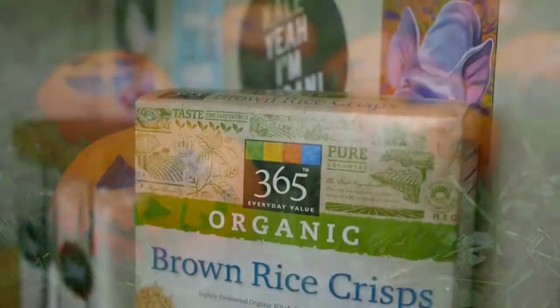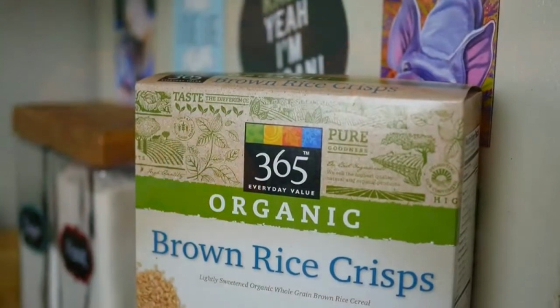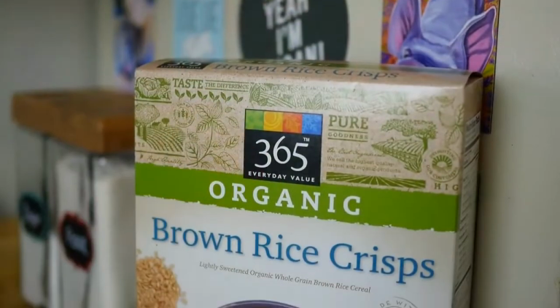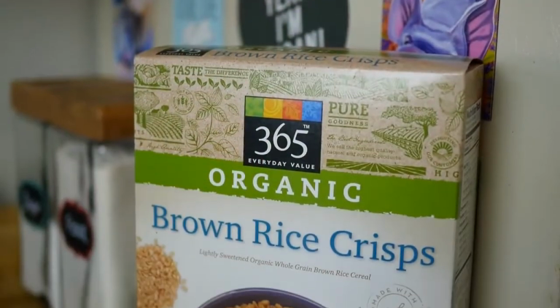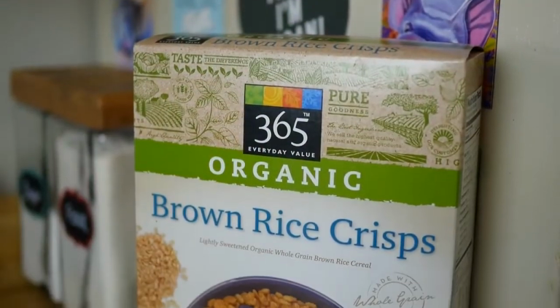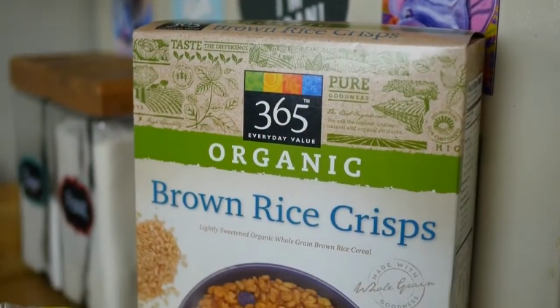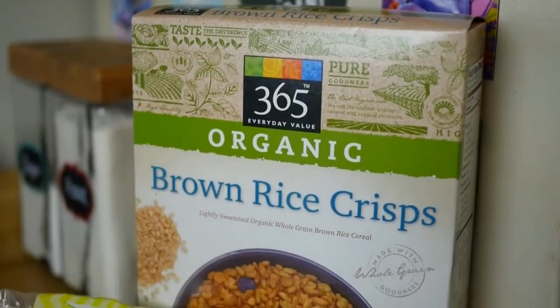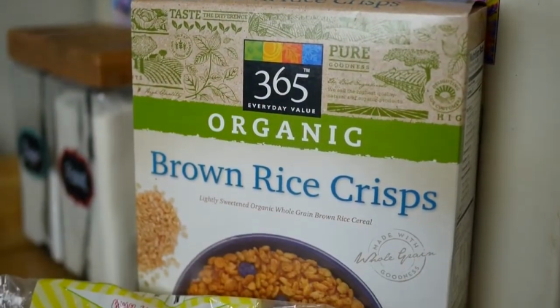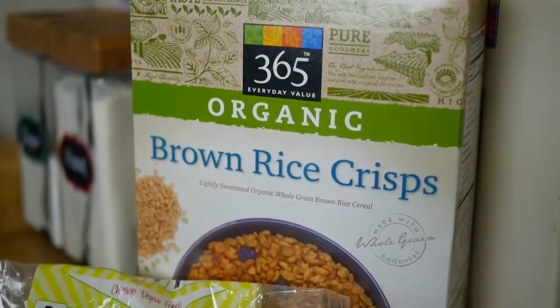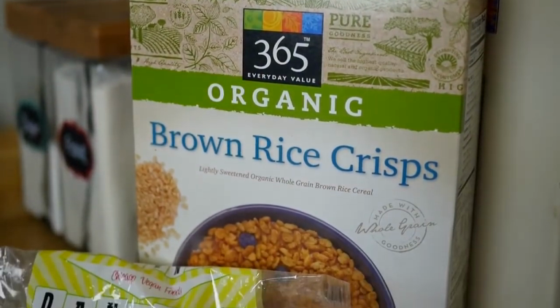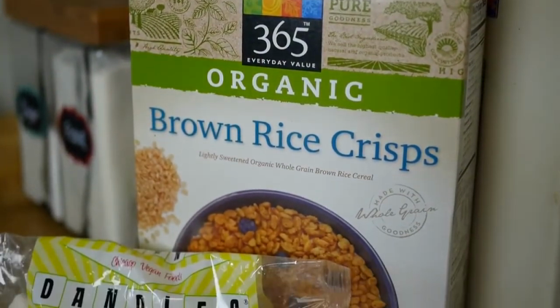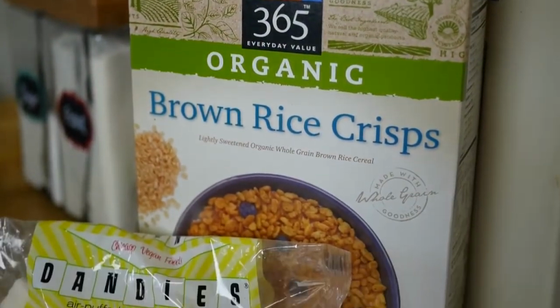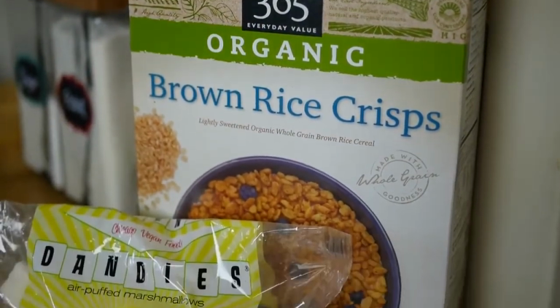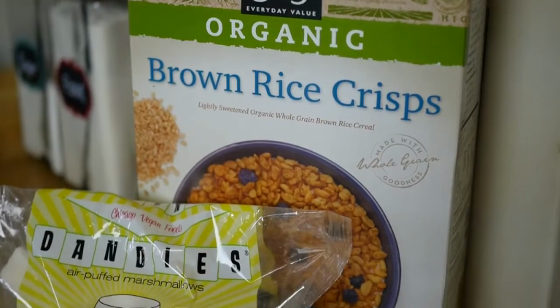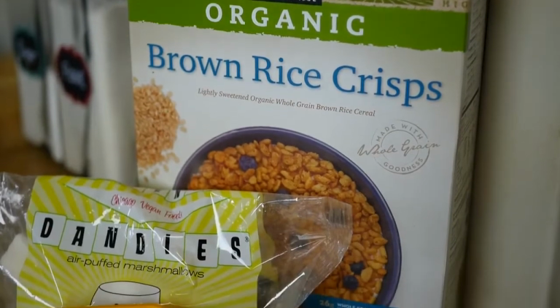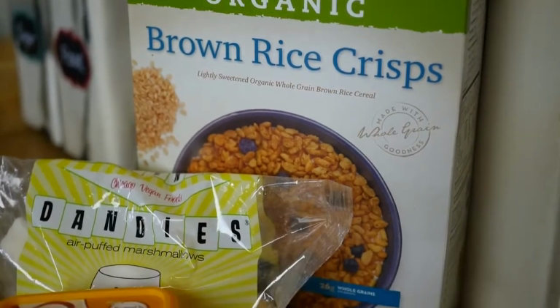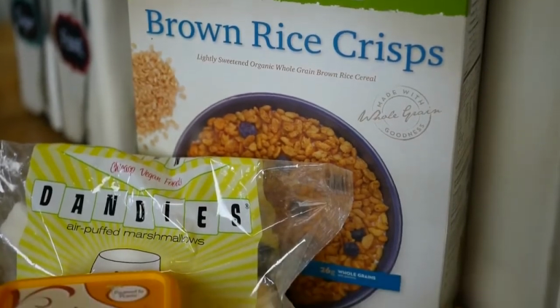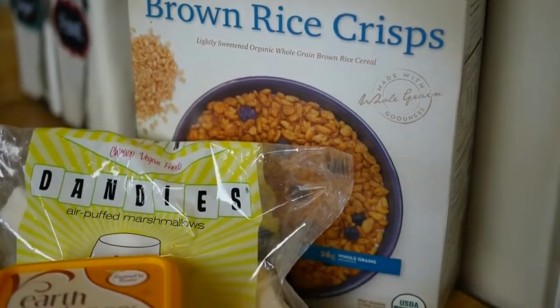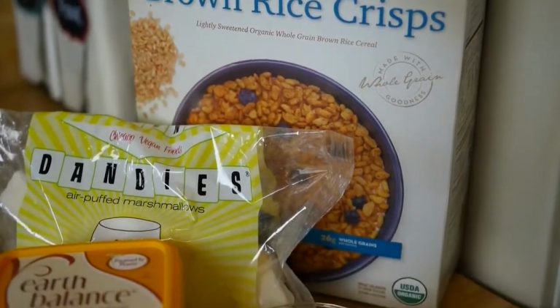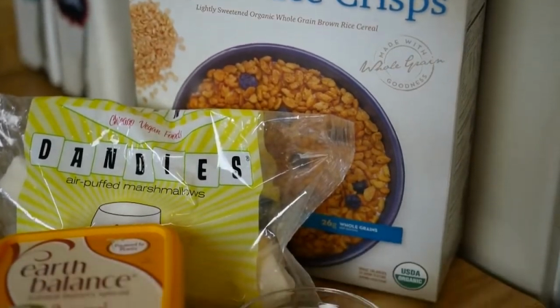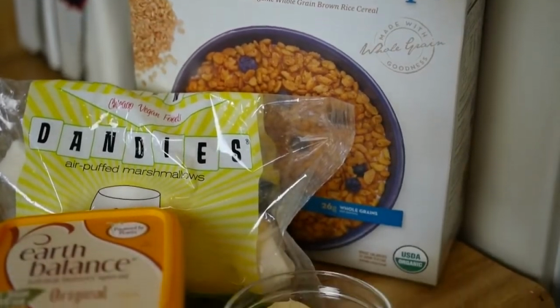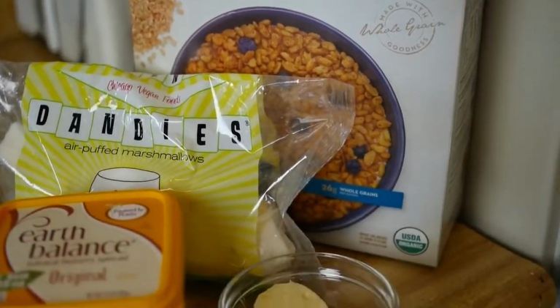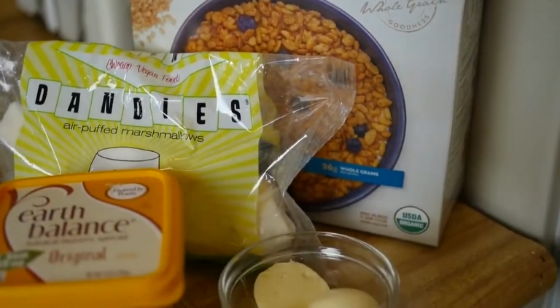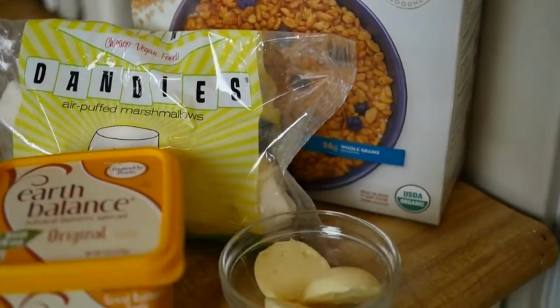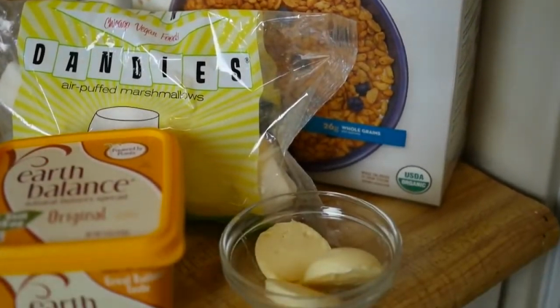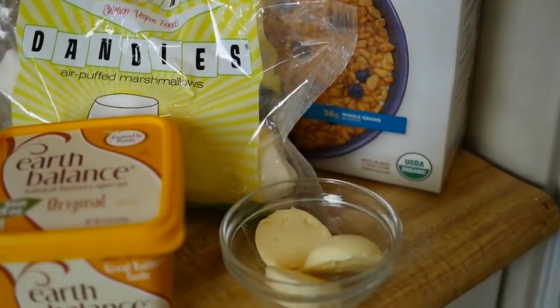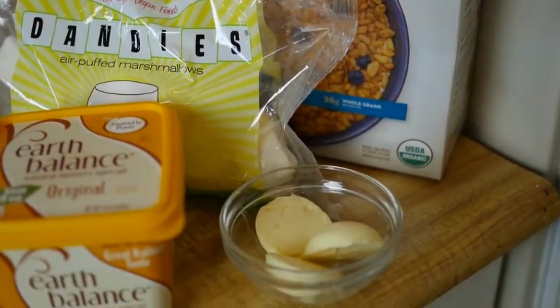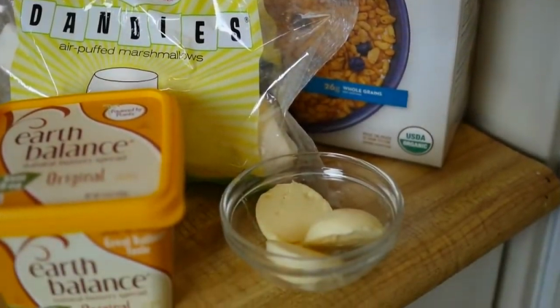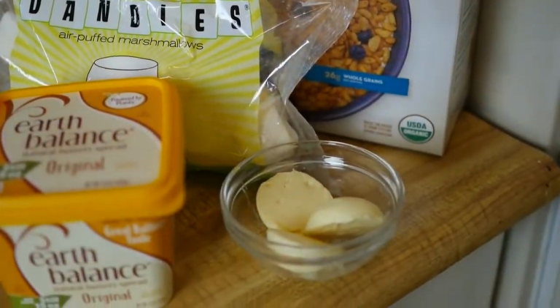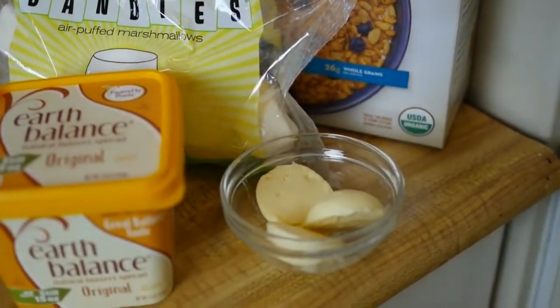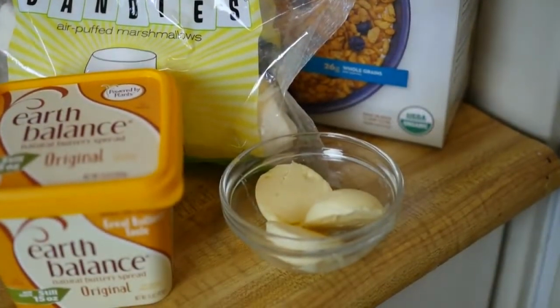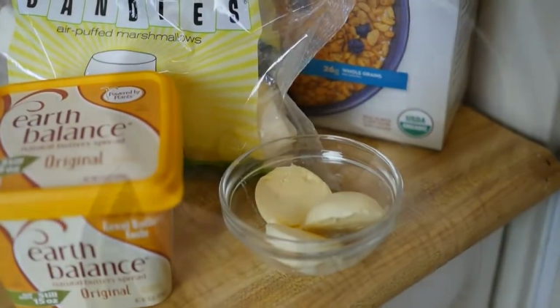To make the Mice Crispy treats you're going to need a box of Rice Krispies, a bag of vegan marshmallows, and three tablespoons of vegan butter.